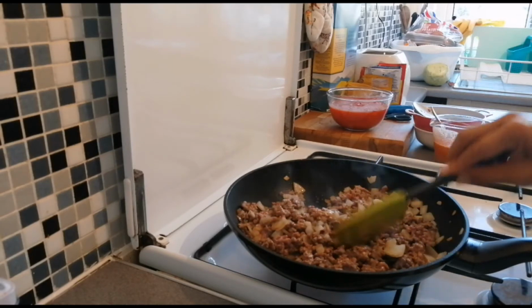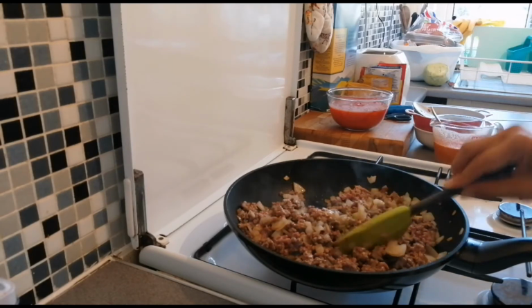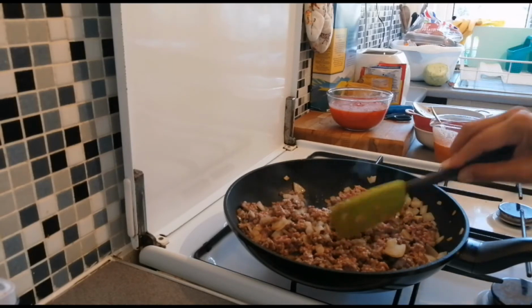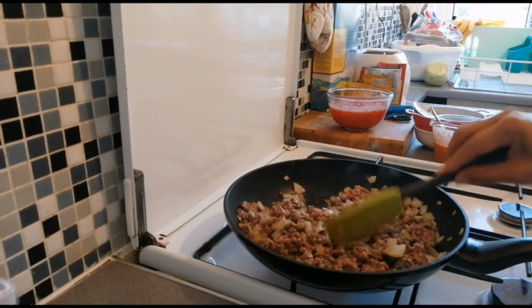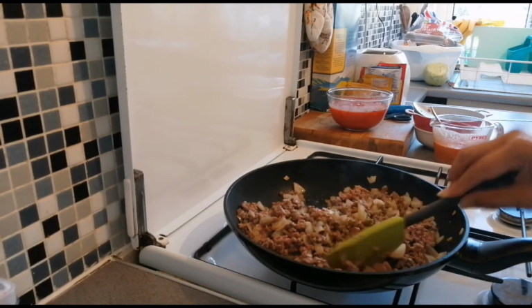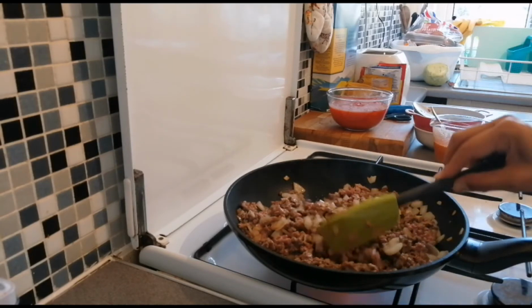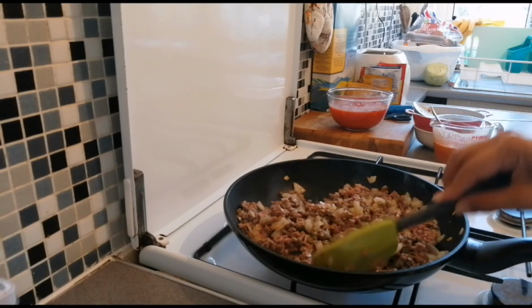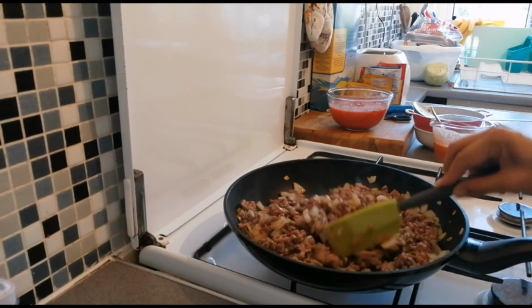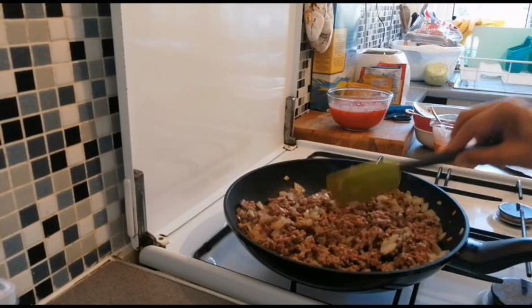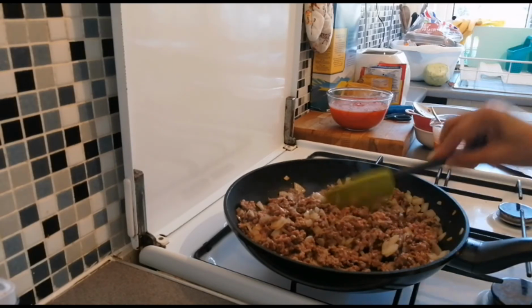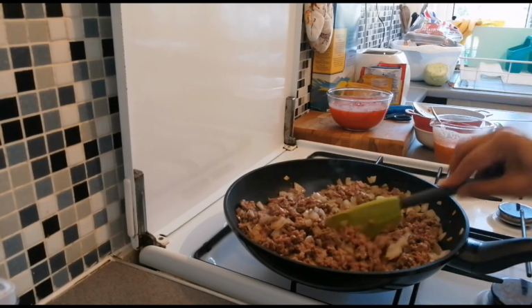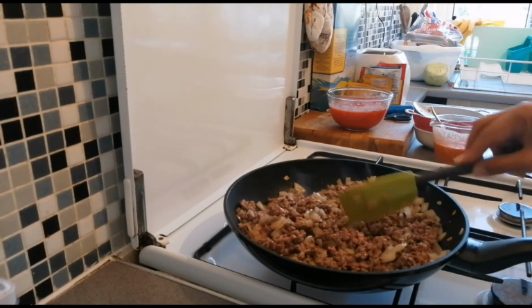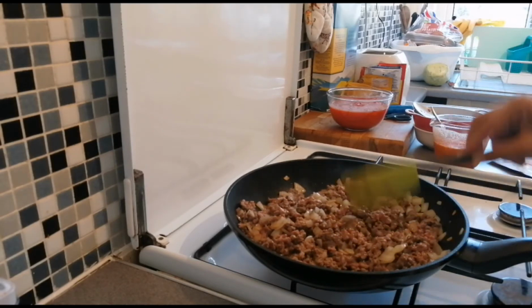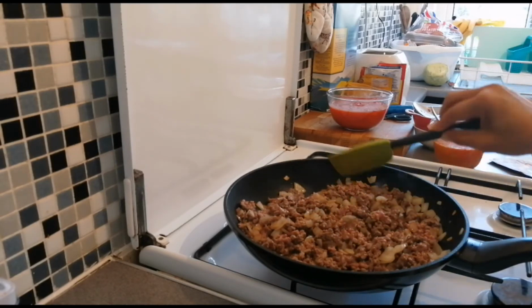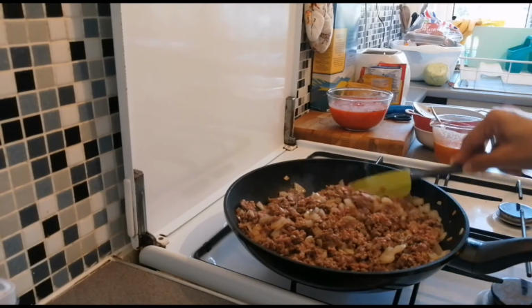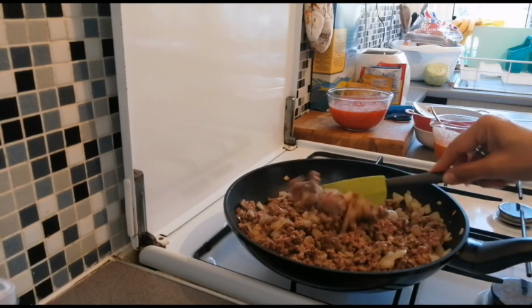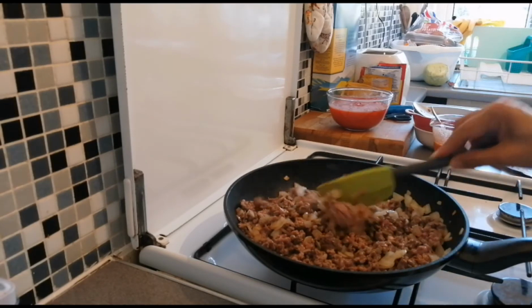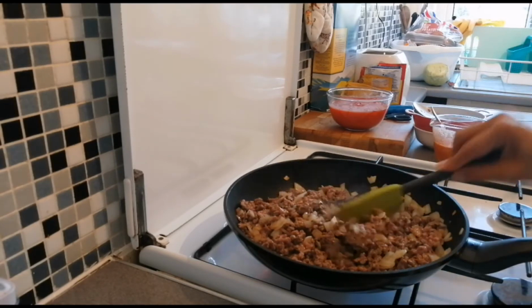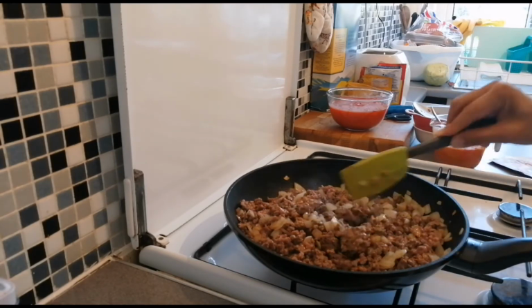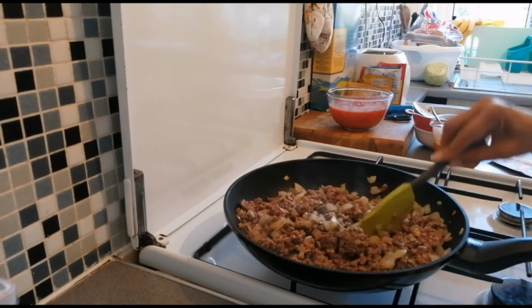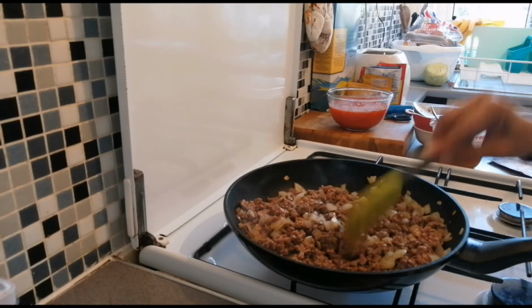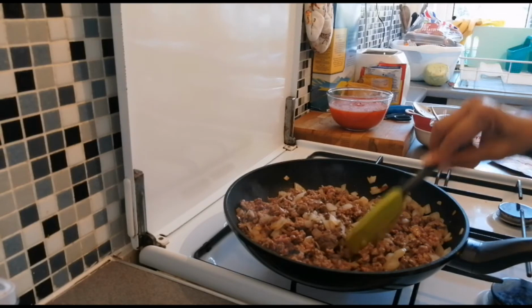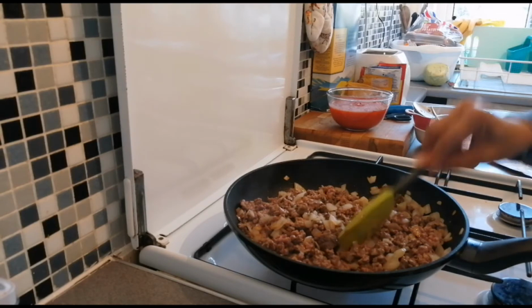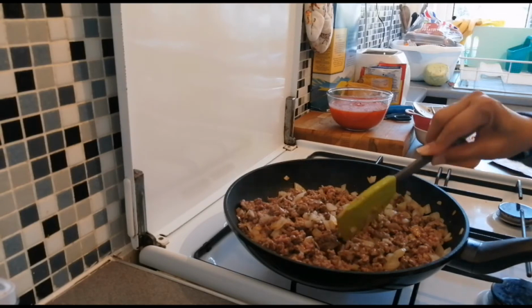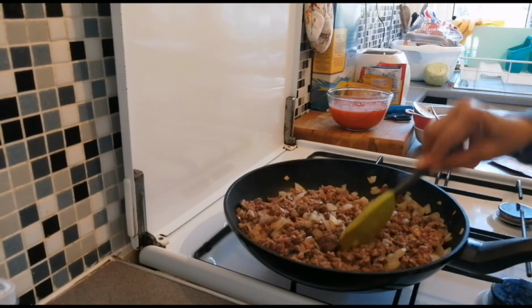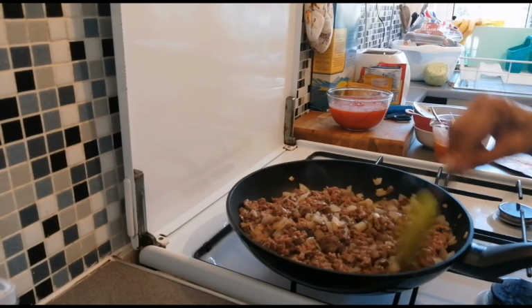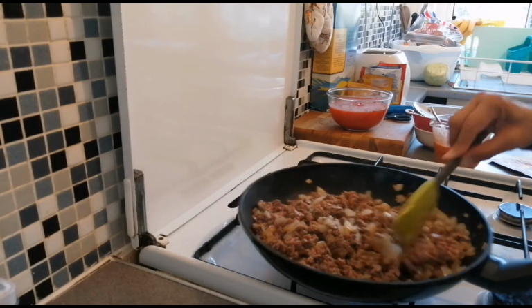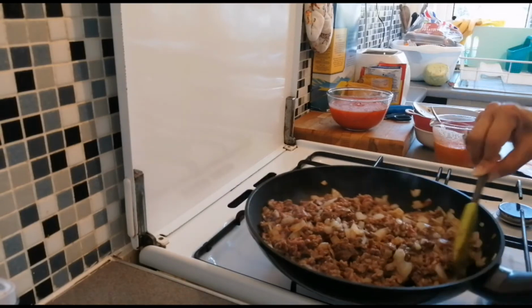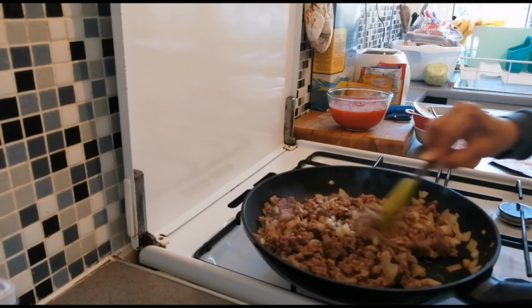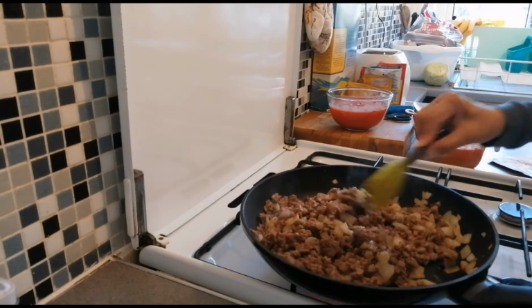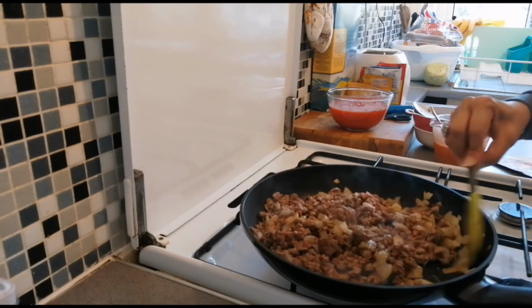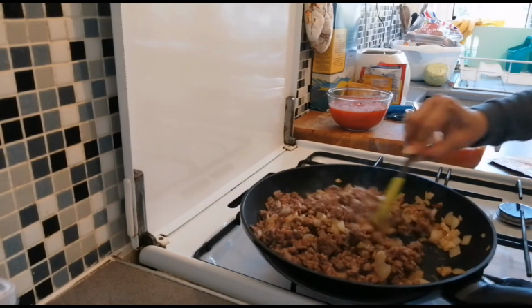We just need to brown this, and then it will change color, guys.